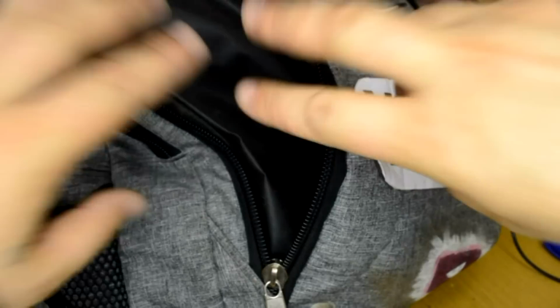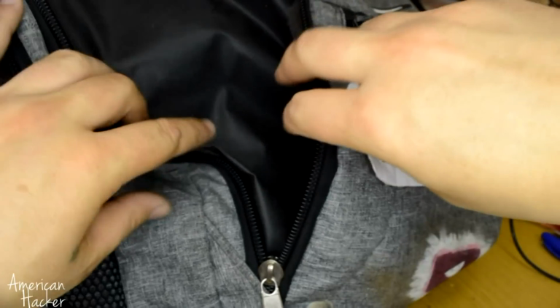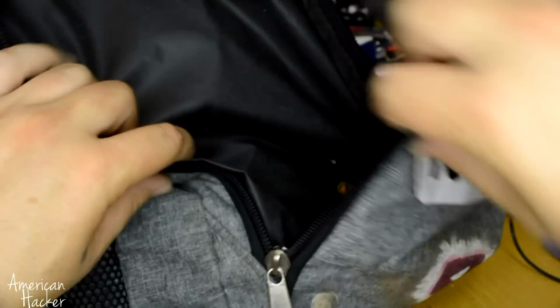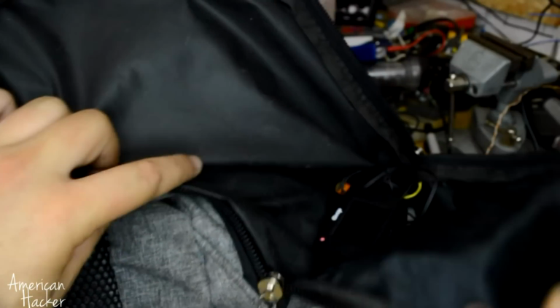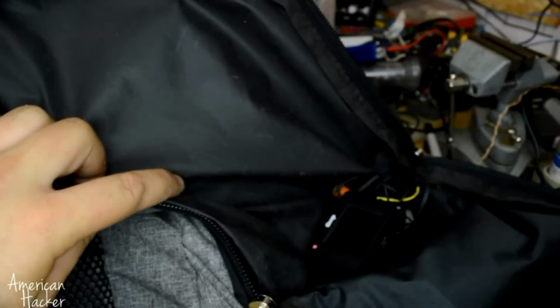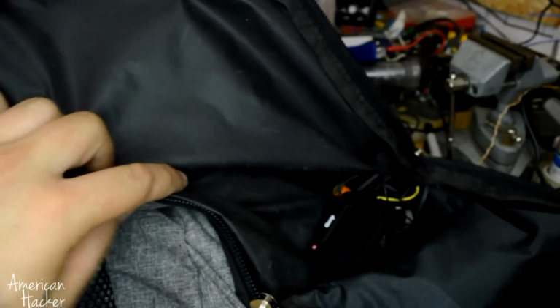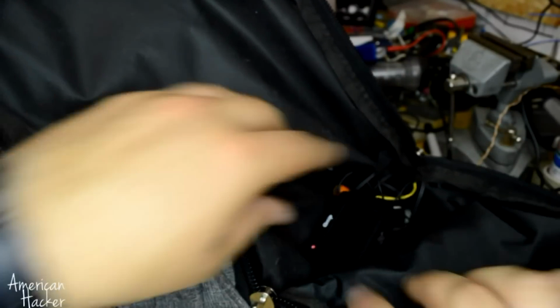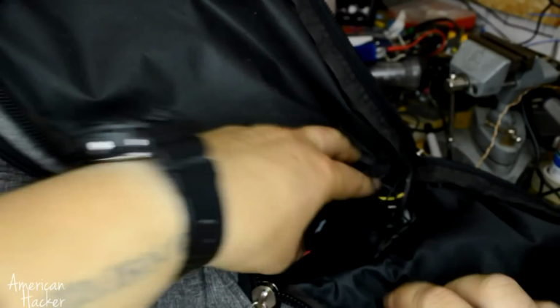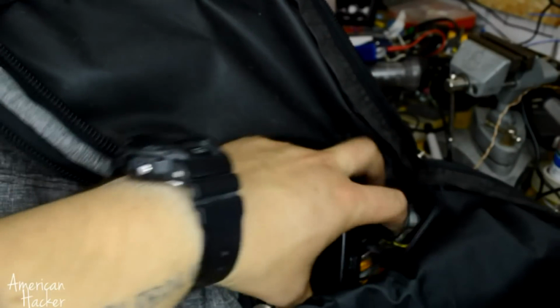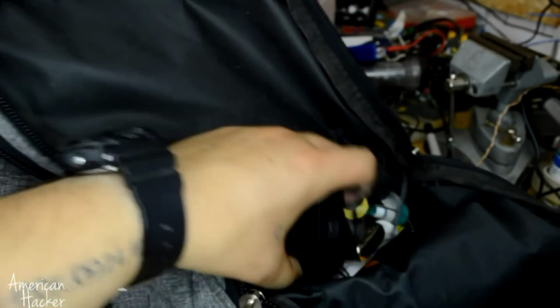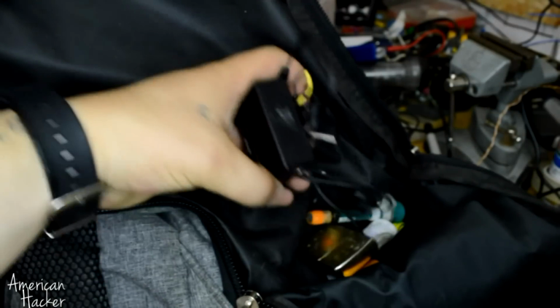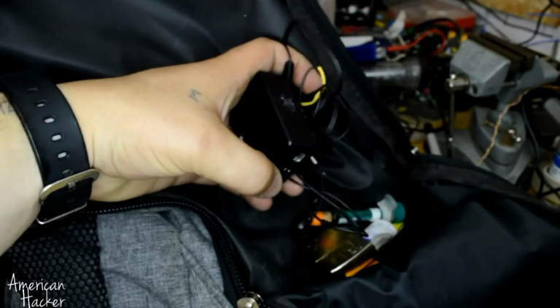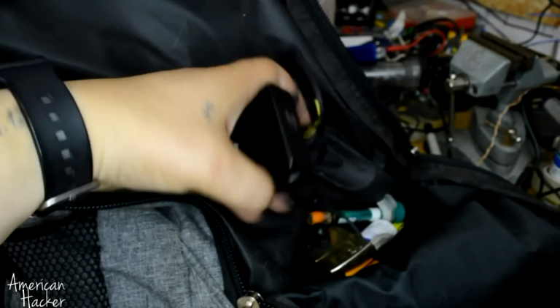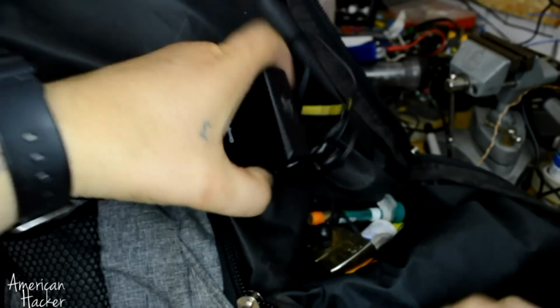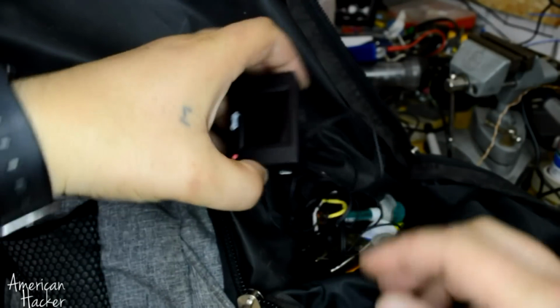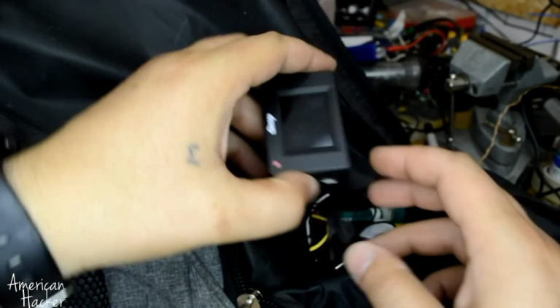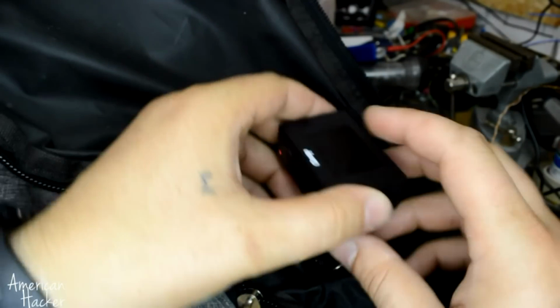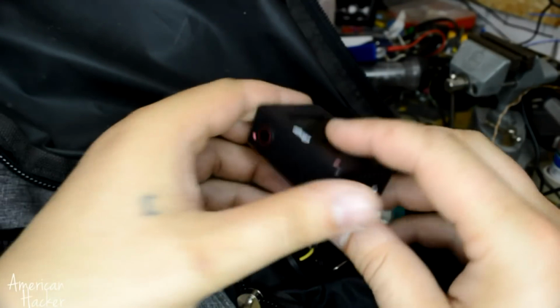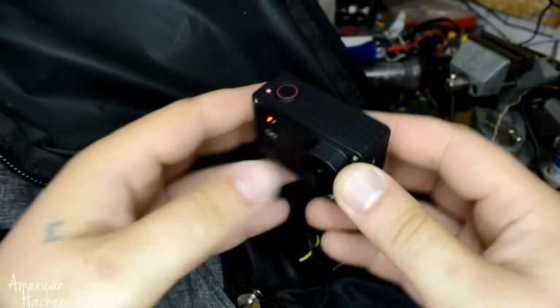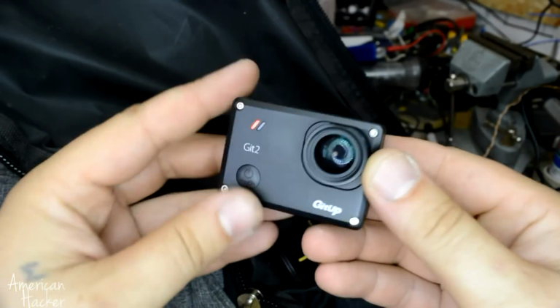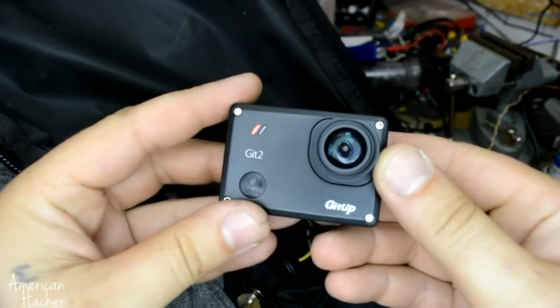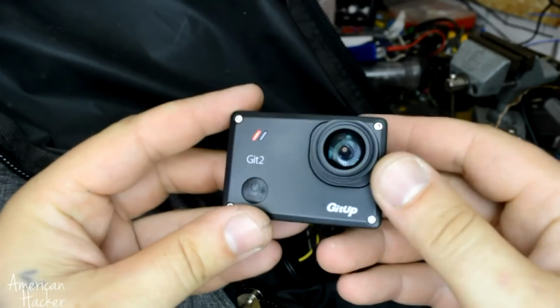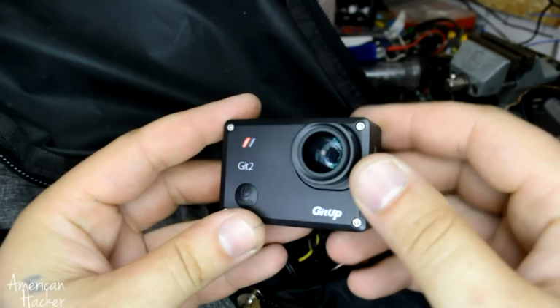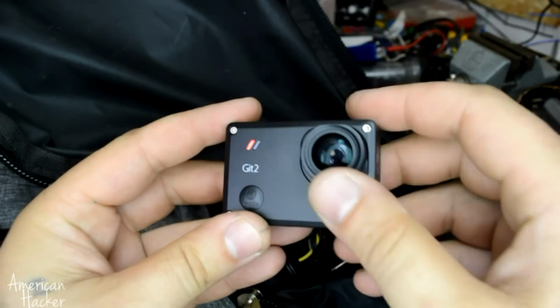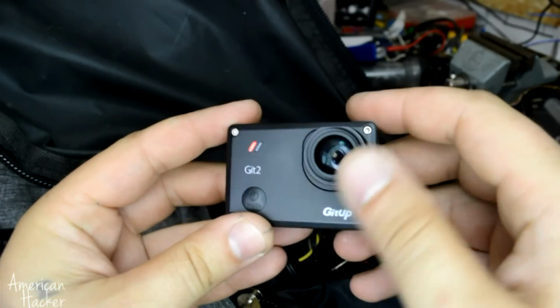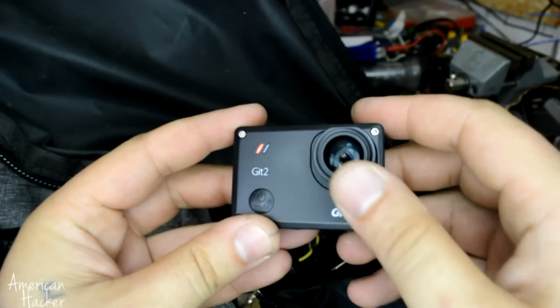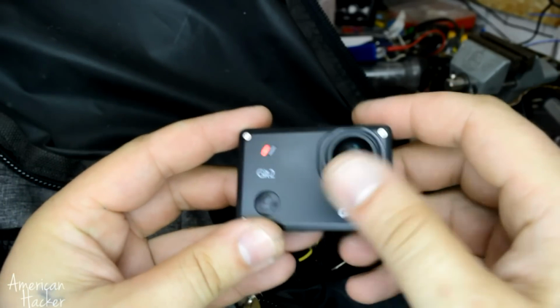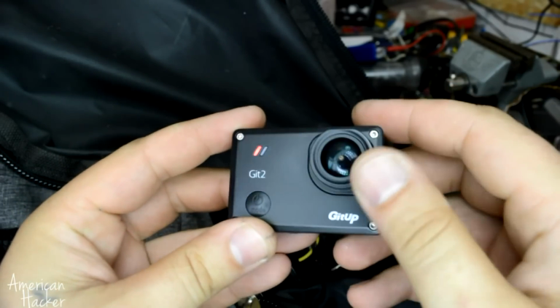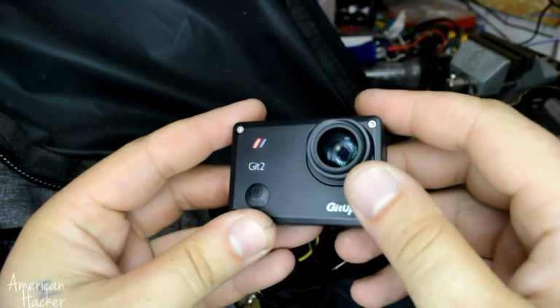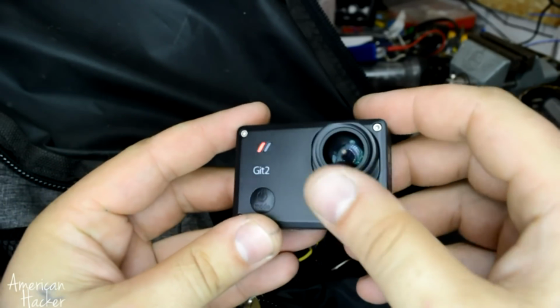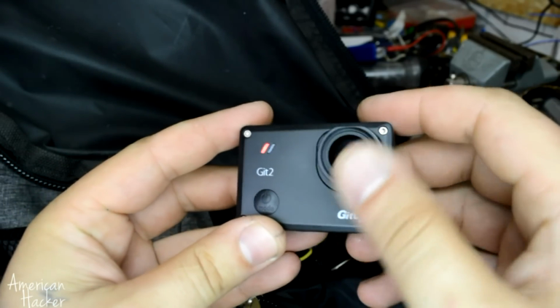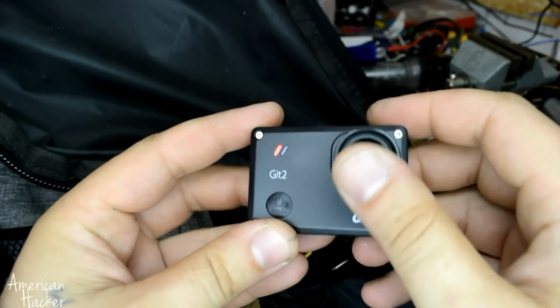Hello, Hacktubers! I am Marian and I am gonna present you 4 new life hacks for action cameras, part 2.